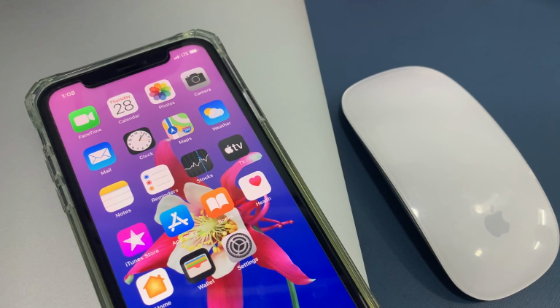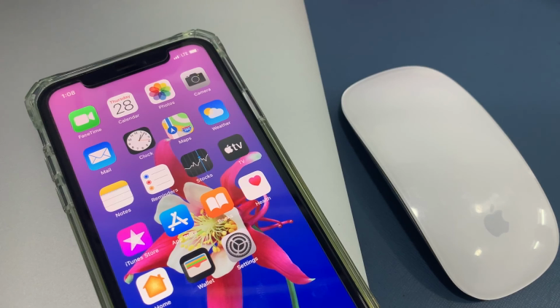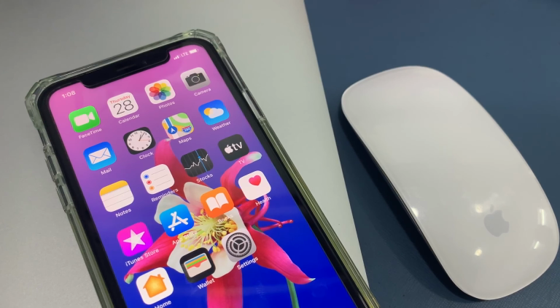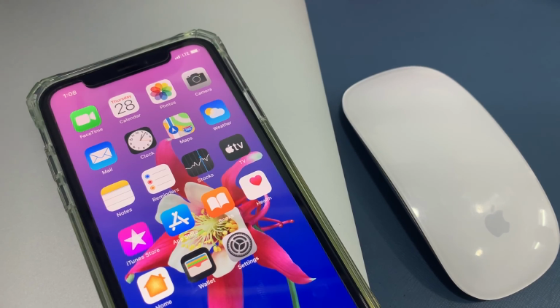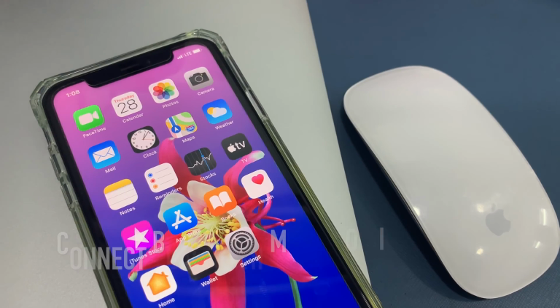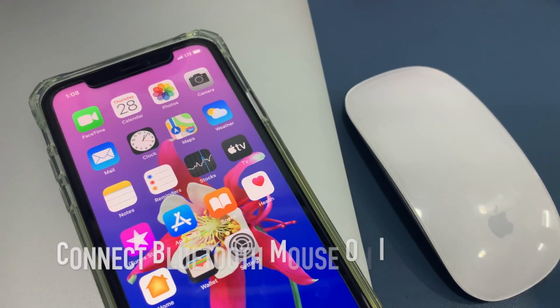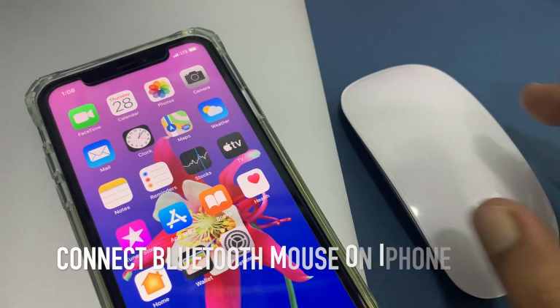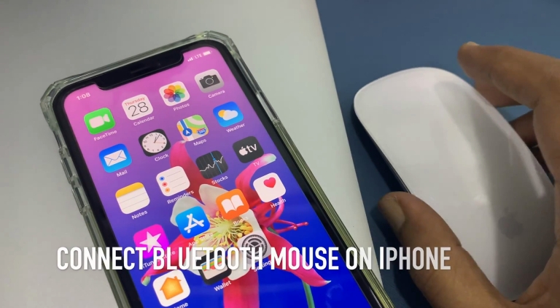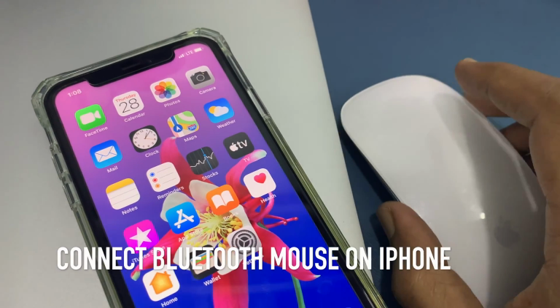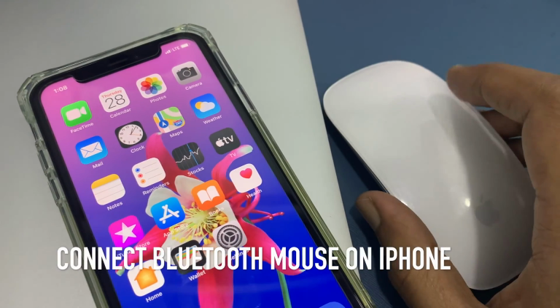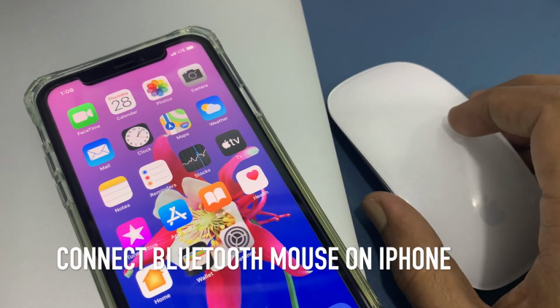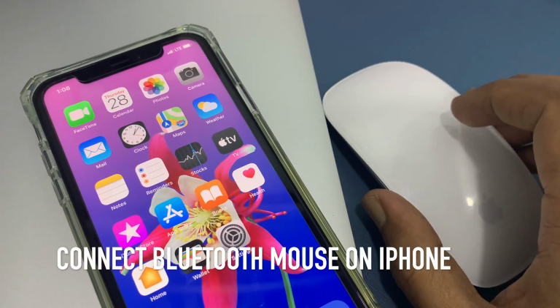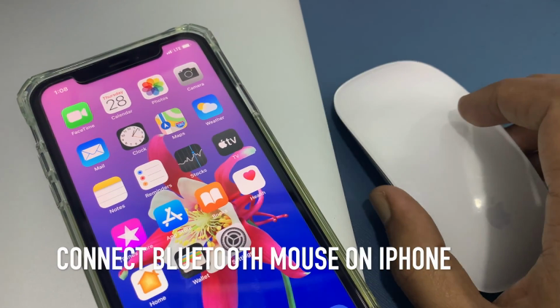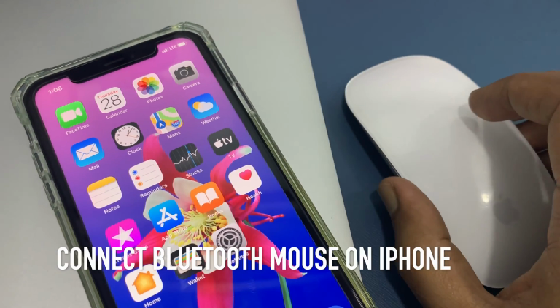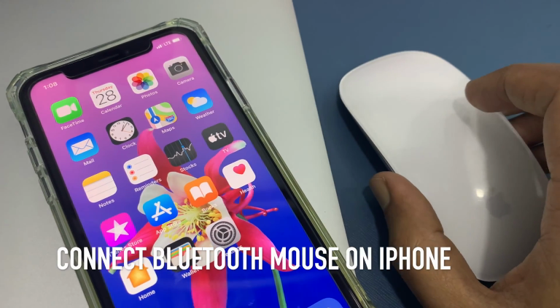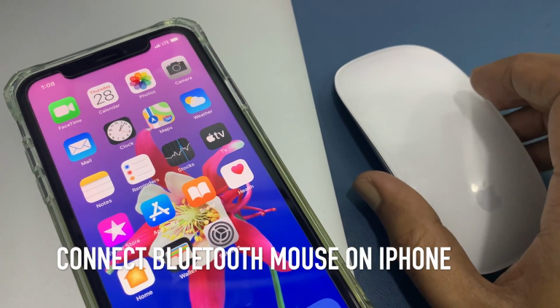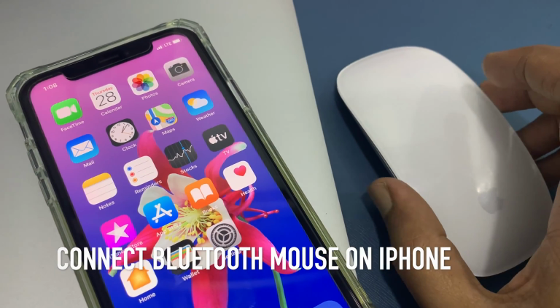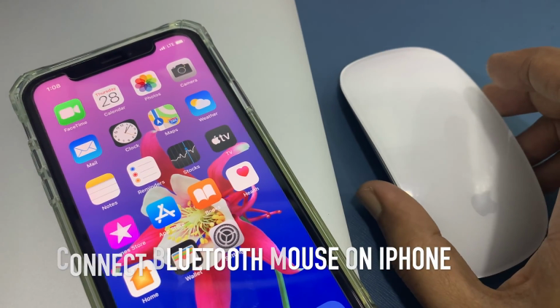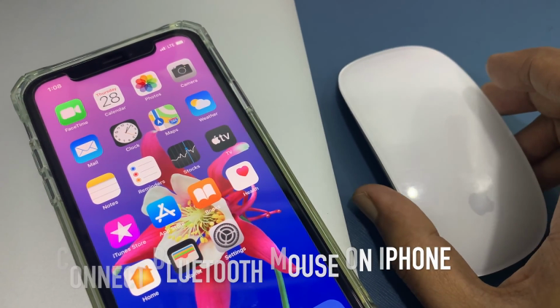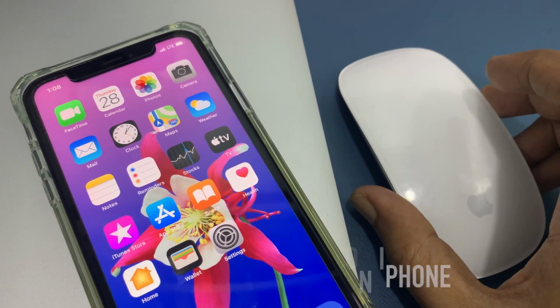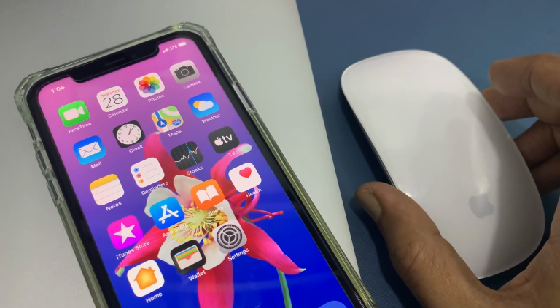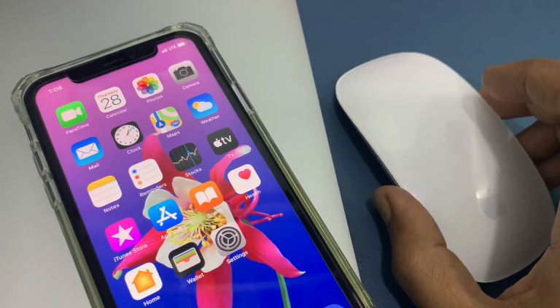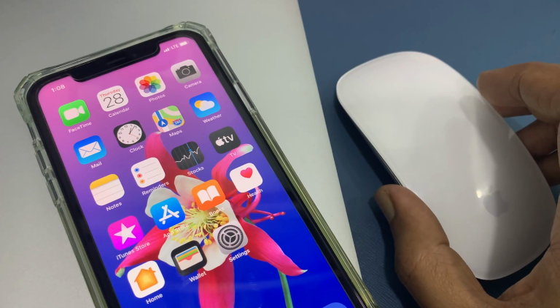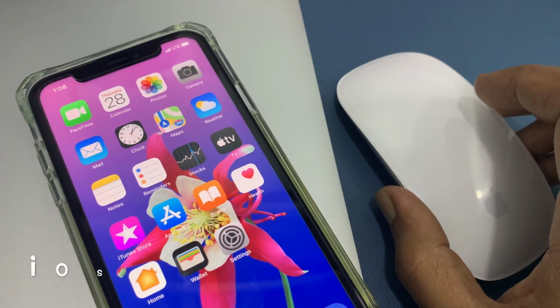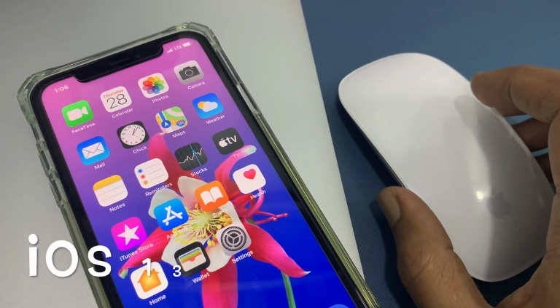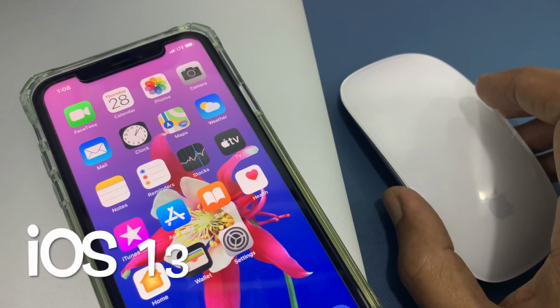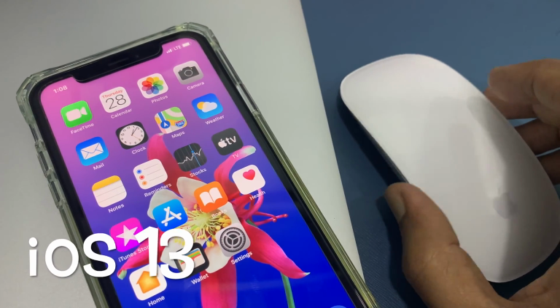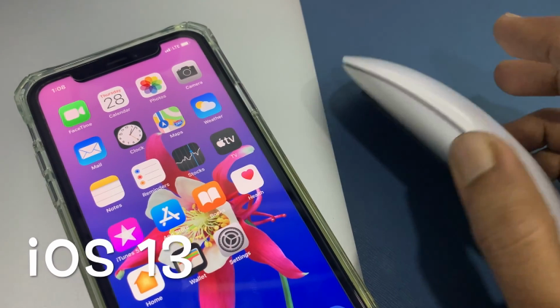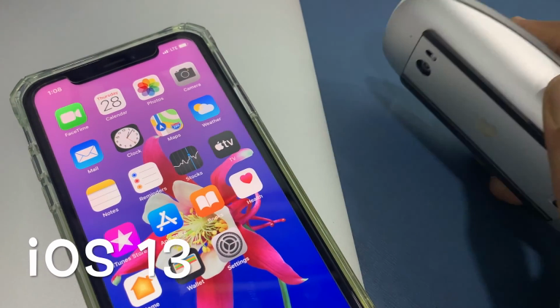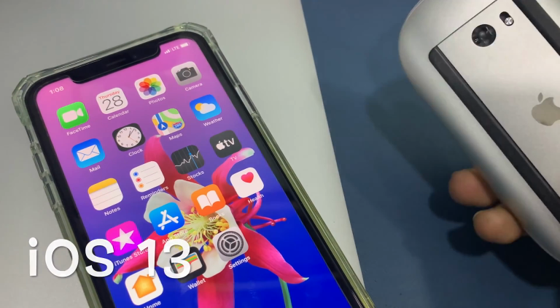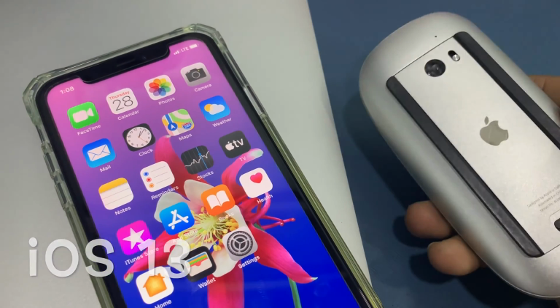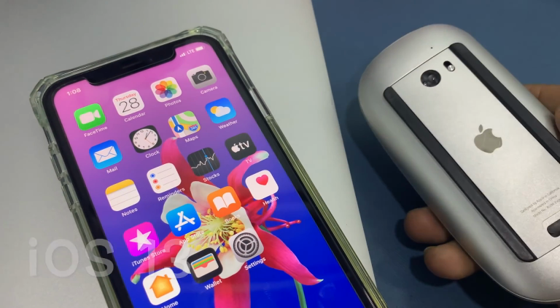Hi, today I want to show you how to connect a Bluetooth mouse on iPhone. Make sure you are using iPhone iOS 13 or later.